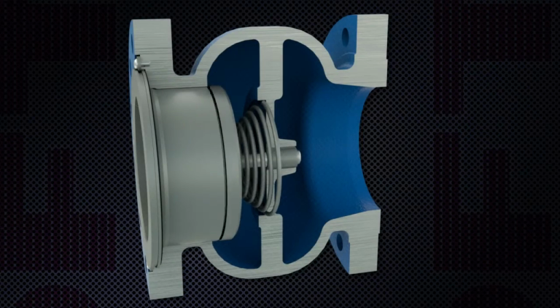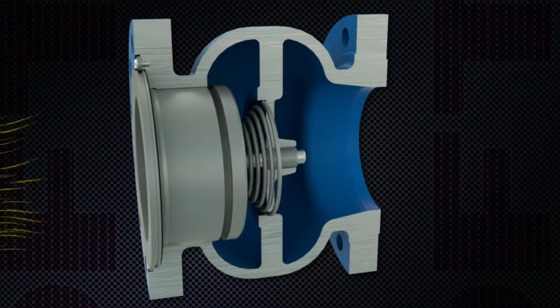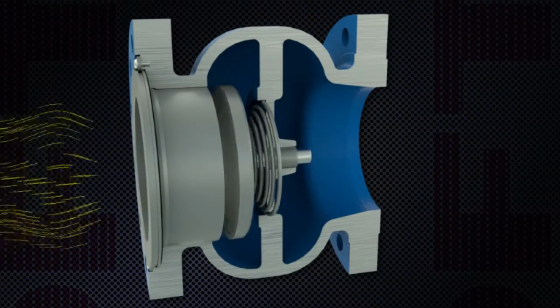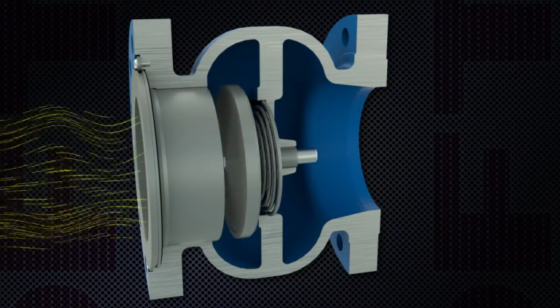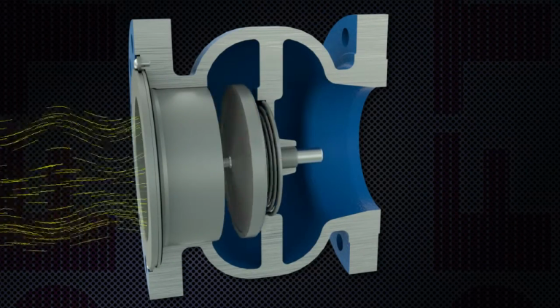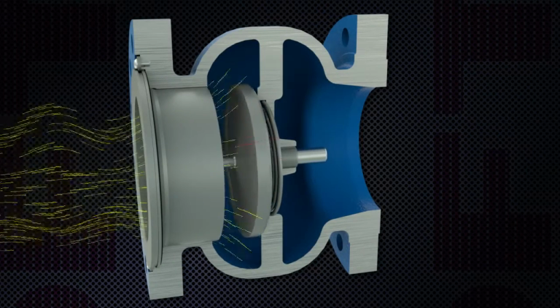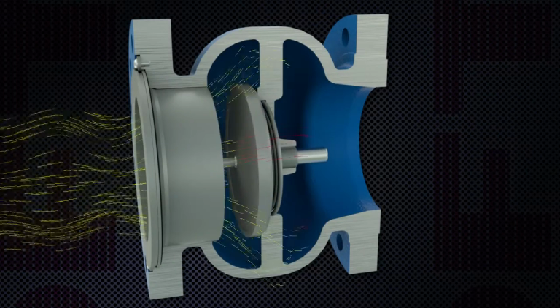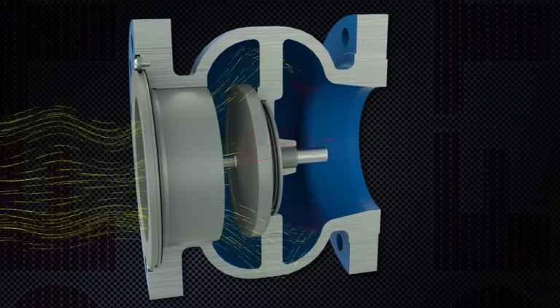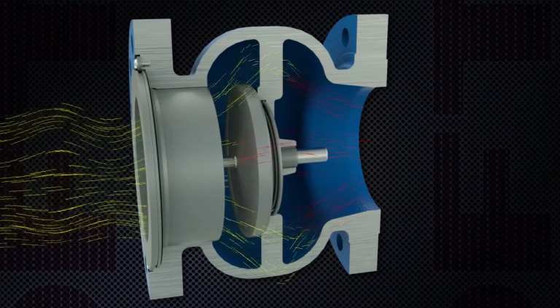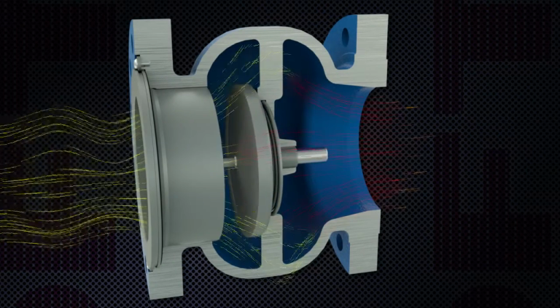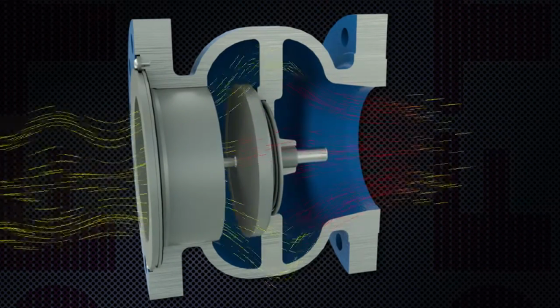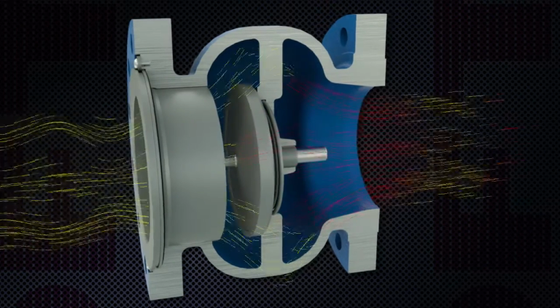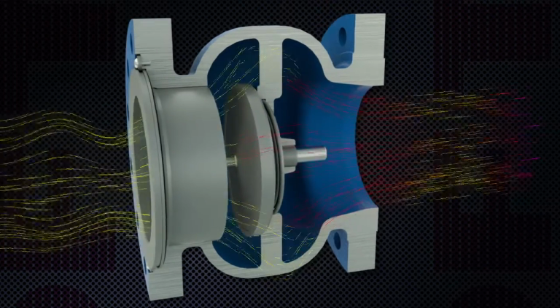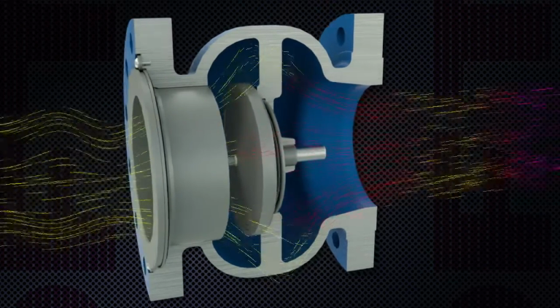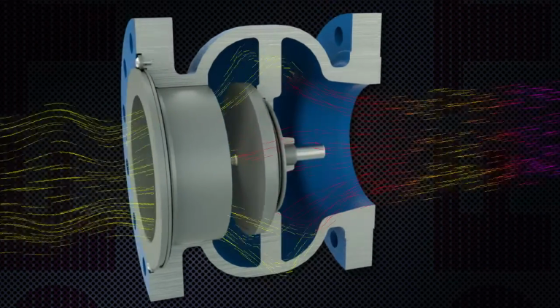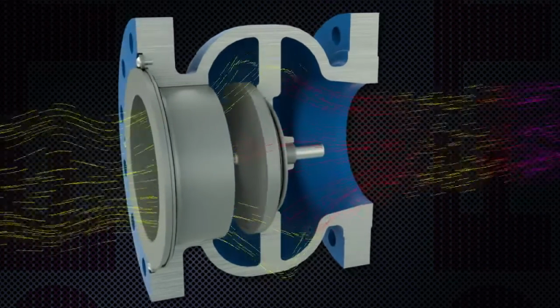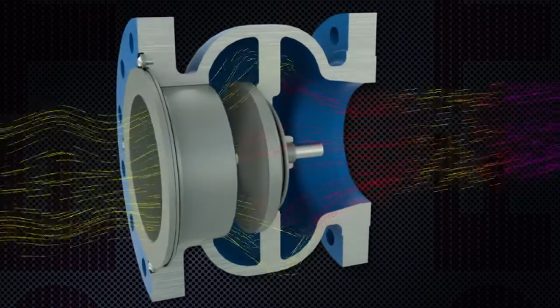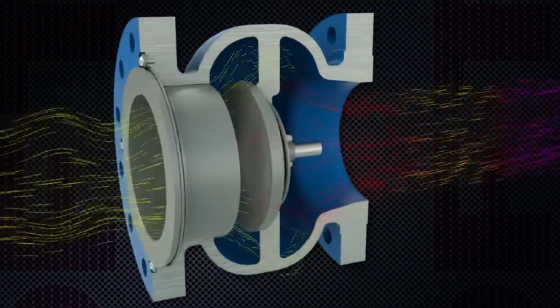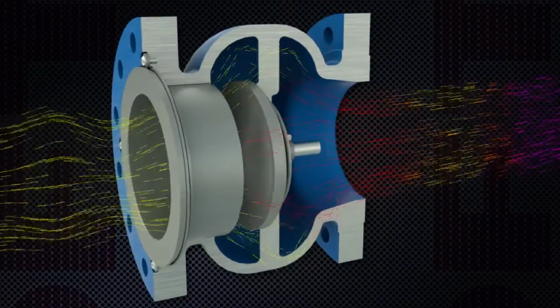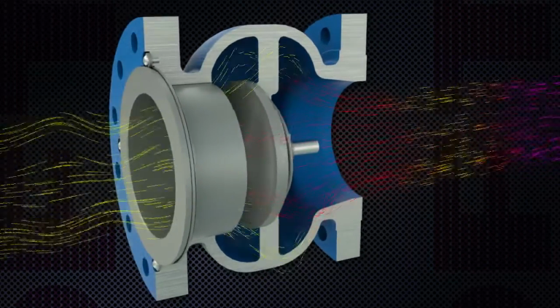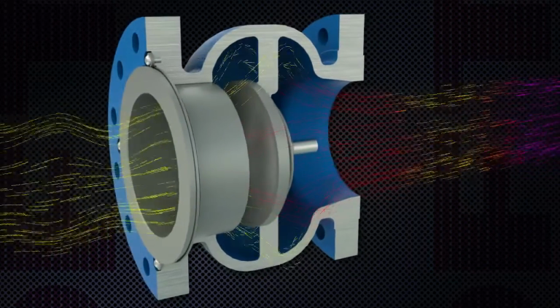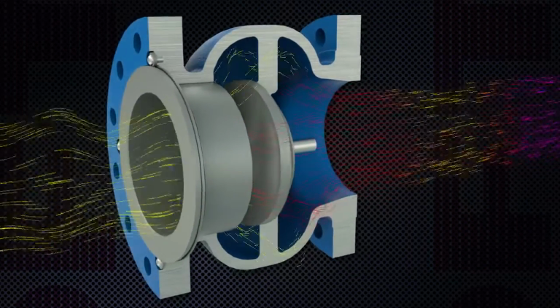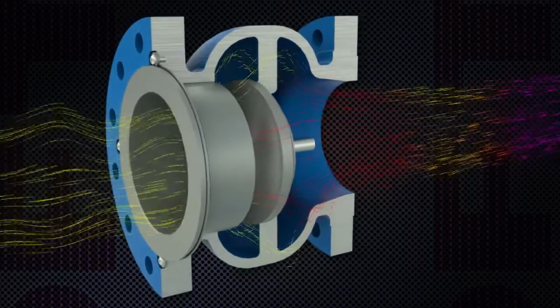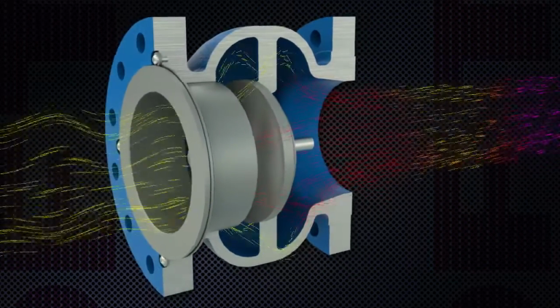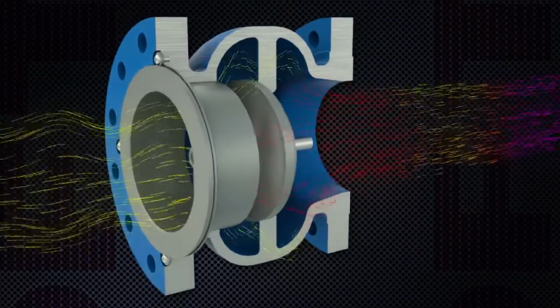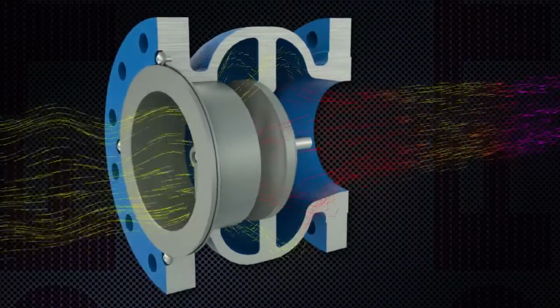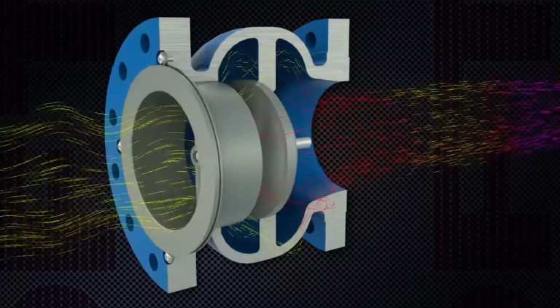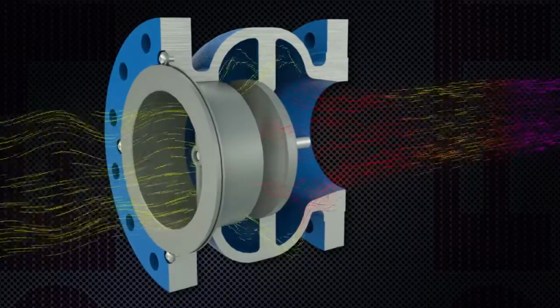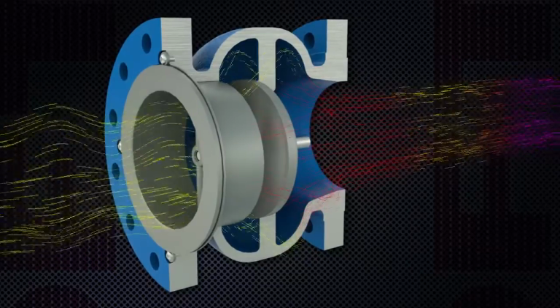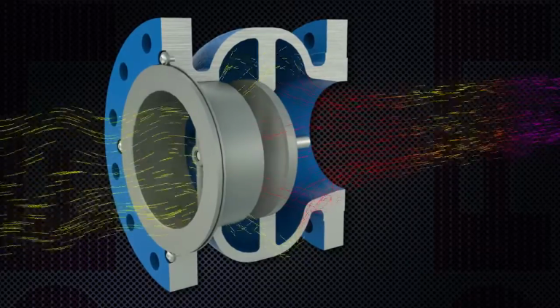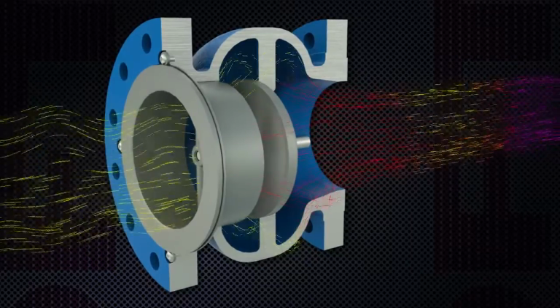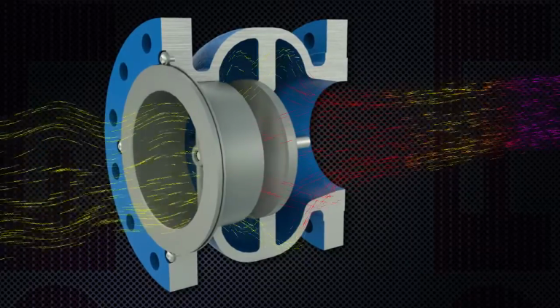As the flow pushes the disc open, fluids pass freely over the disc and seat.